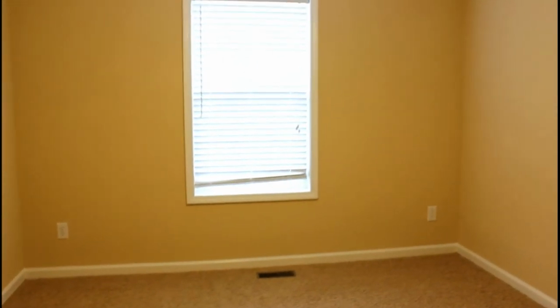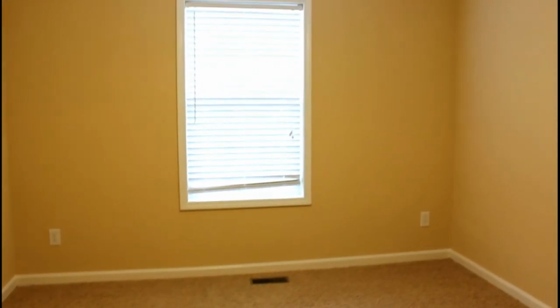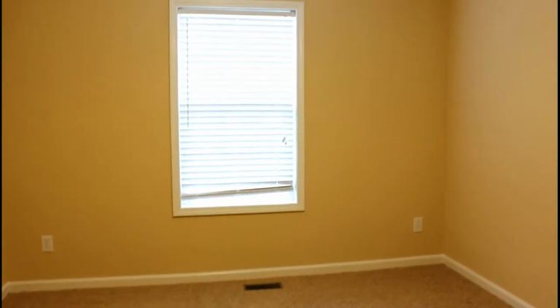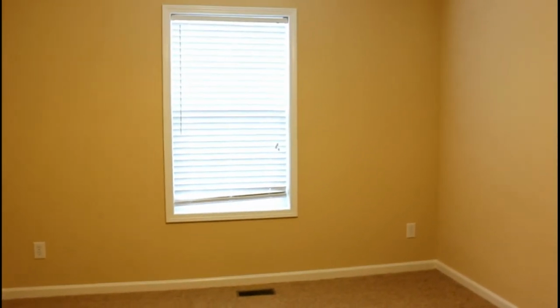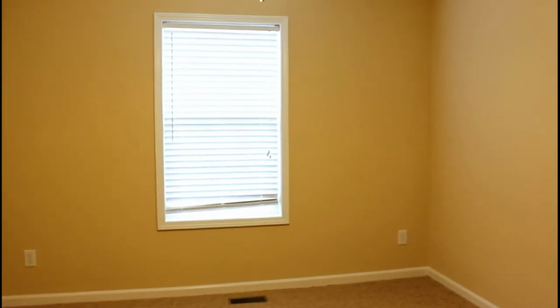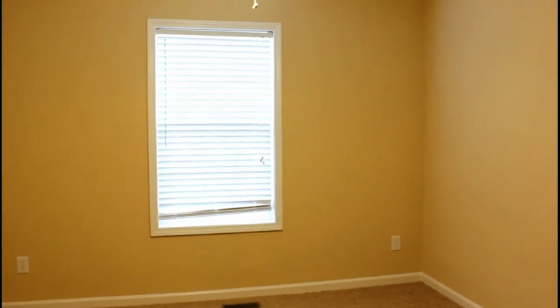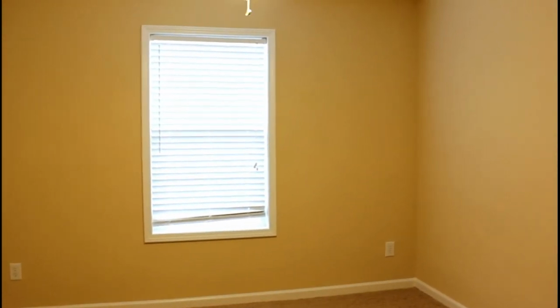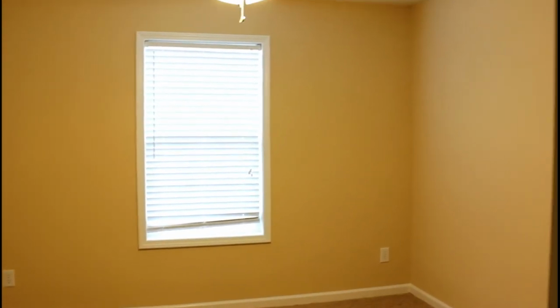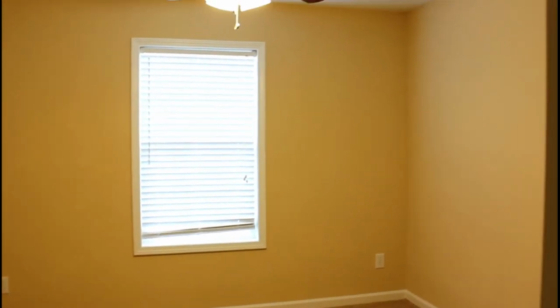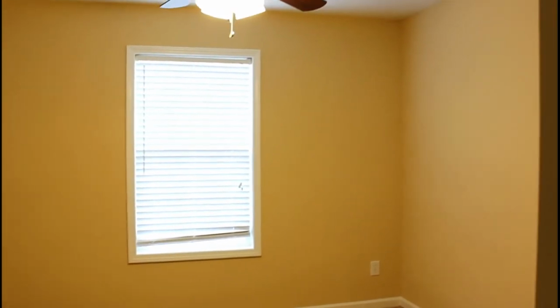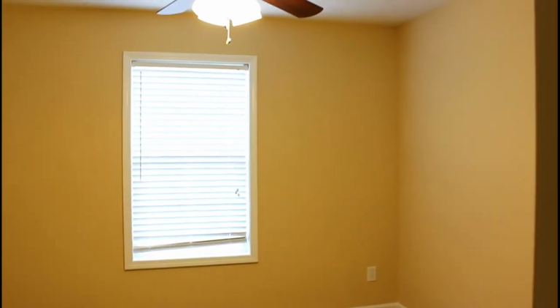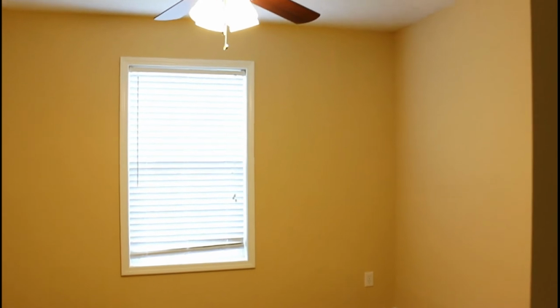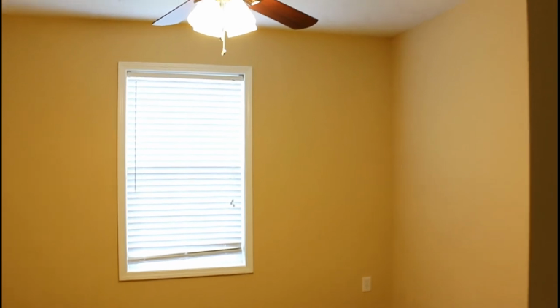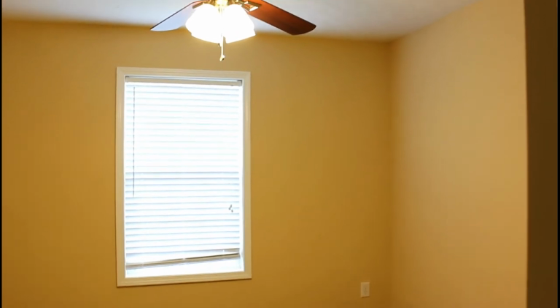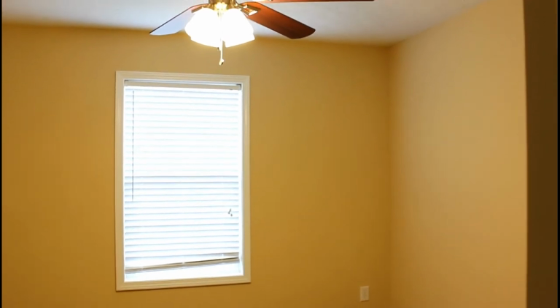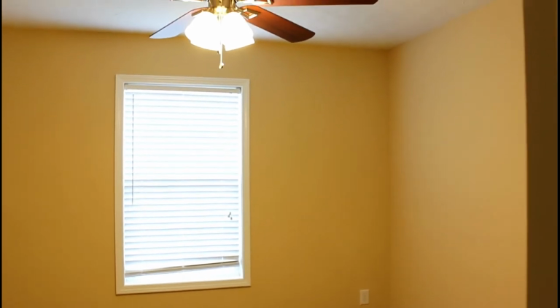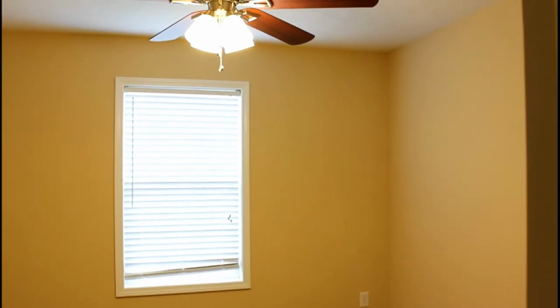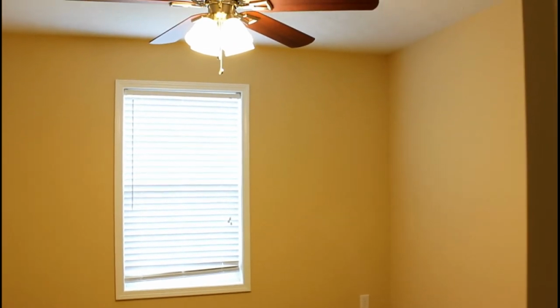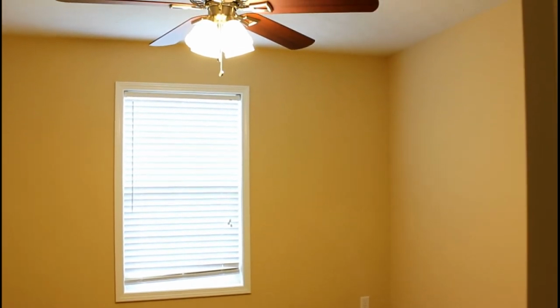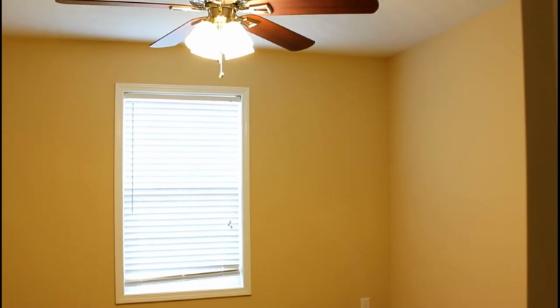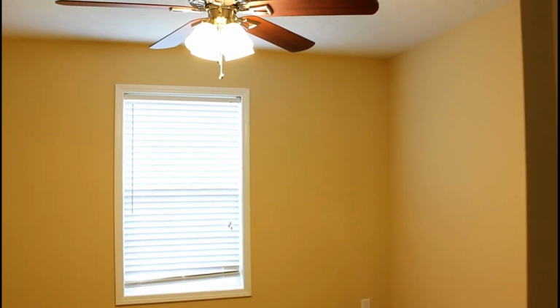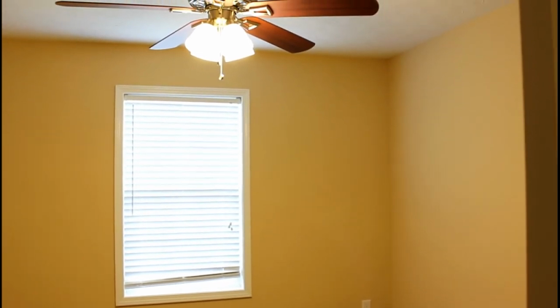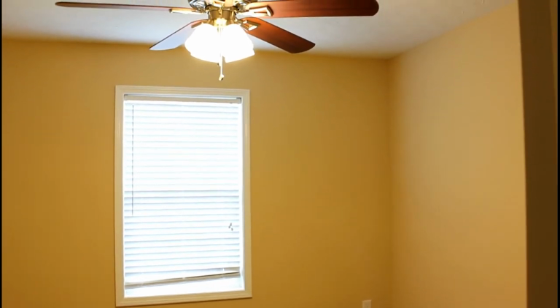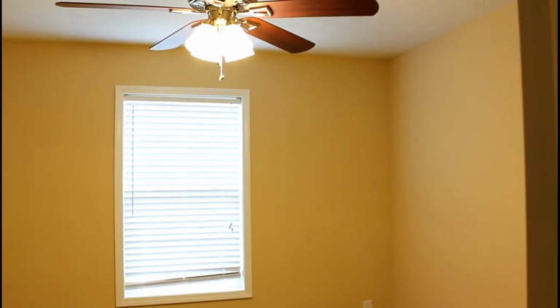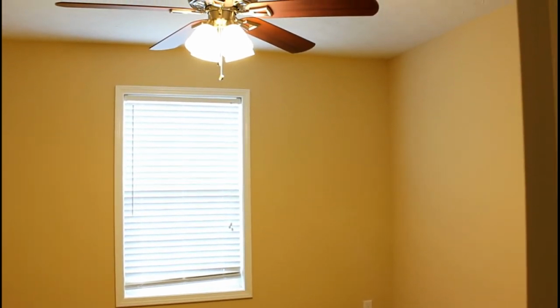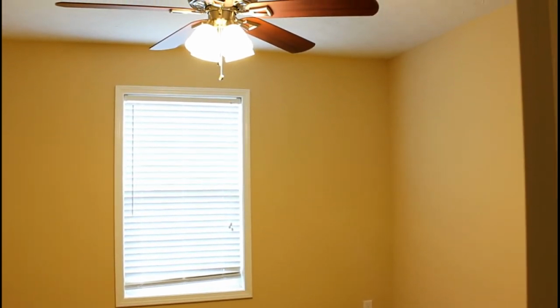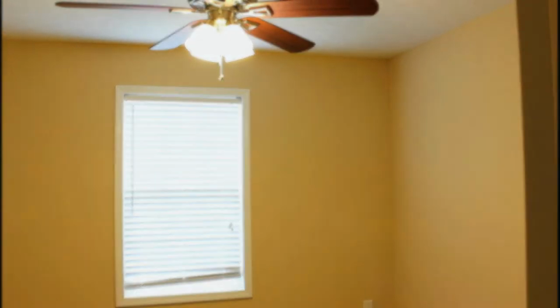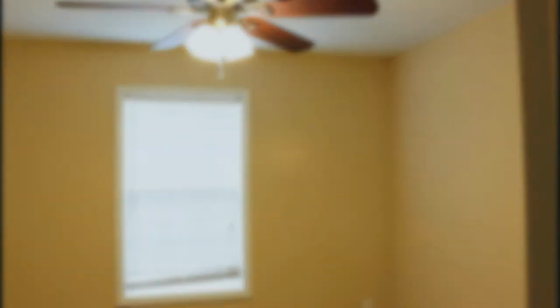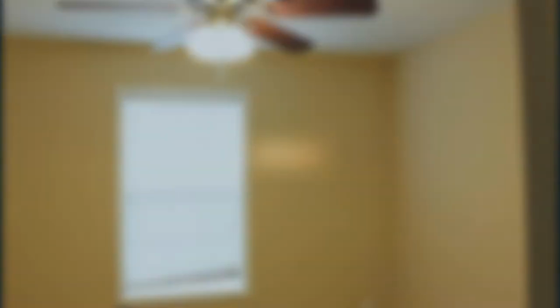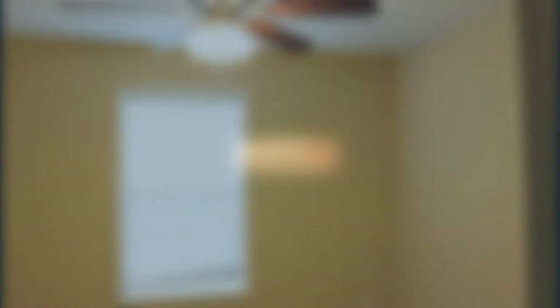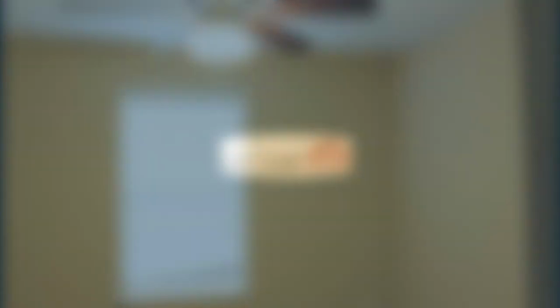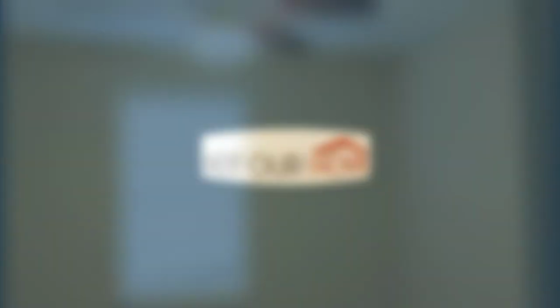And here we are at 220 White Flower Court in Villa Rica, Georgia.